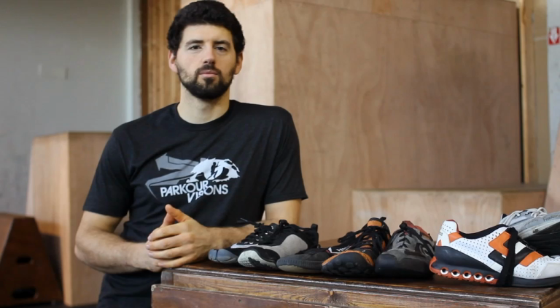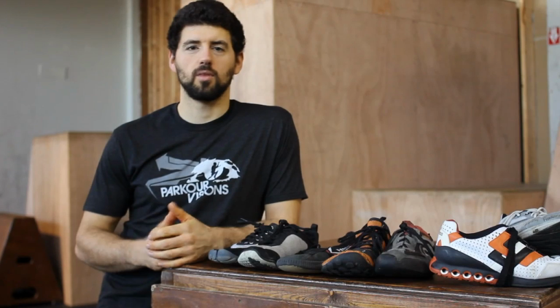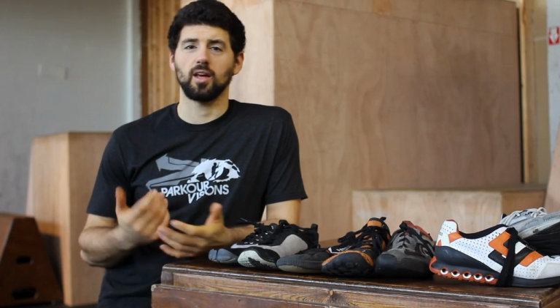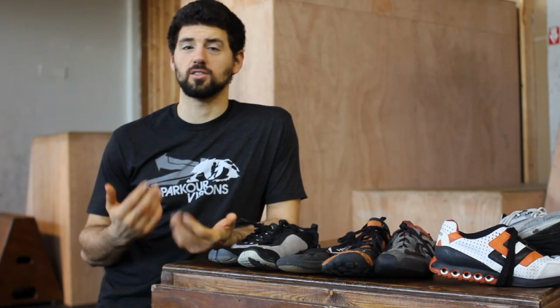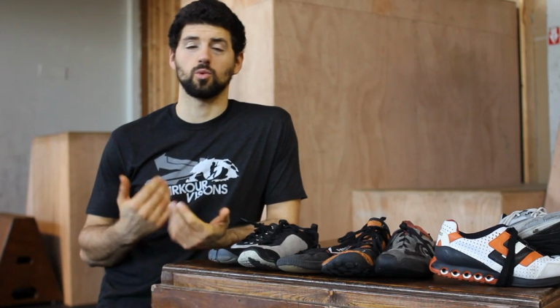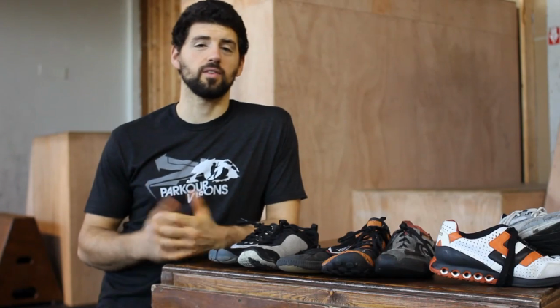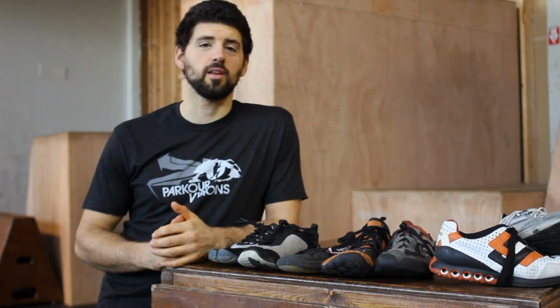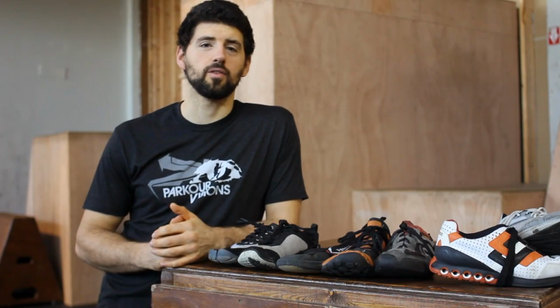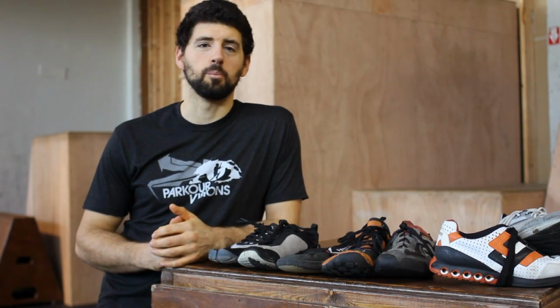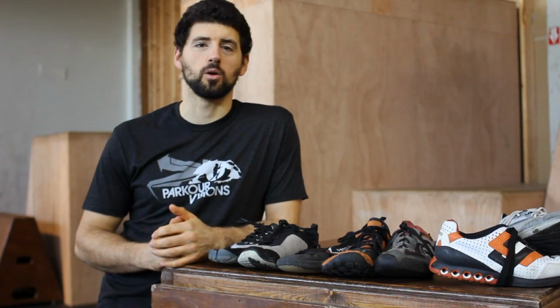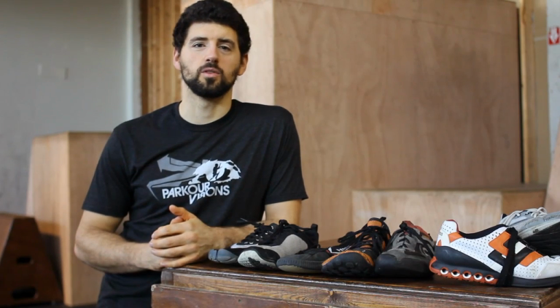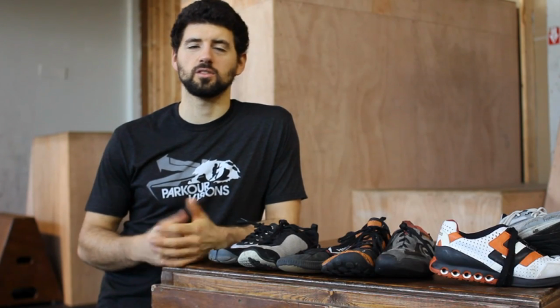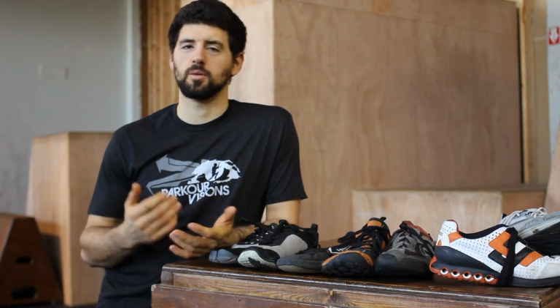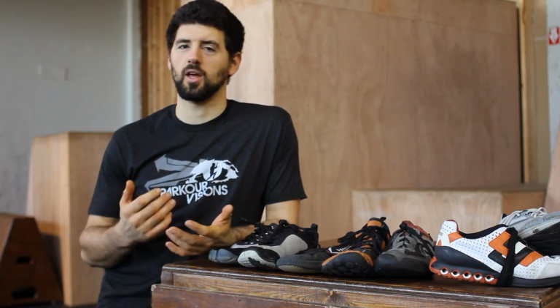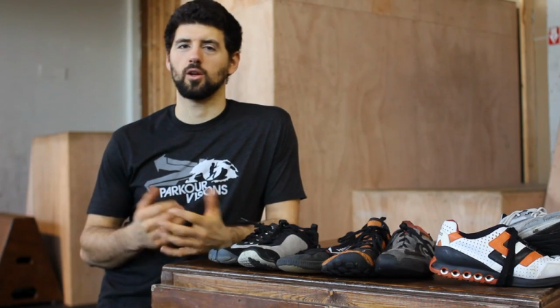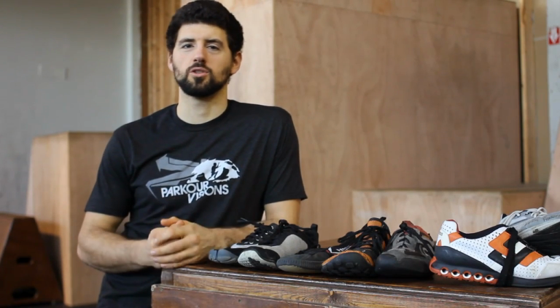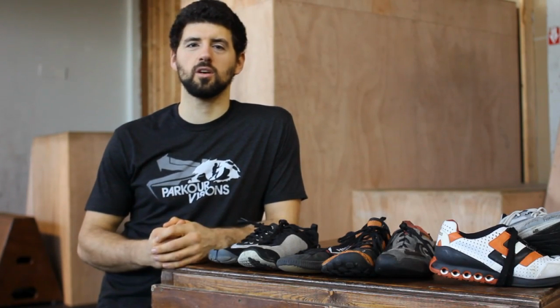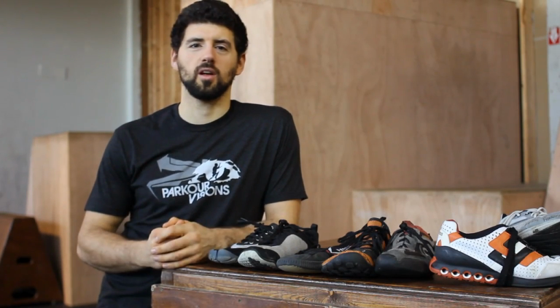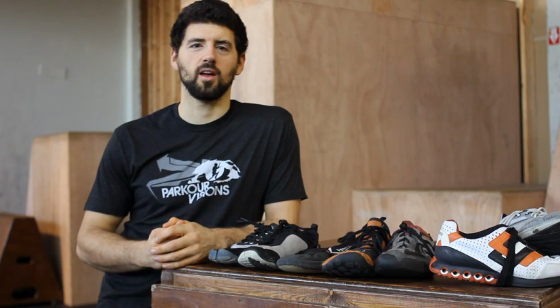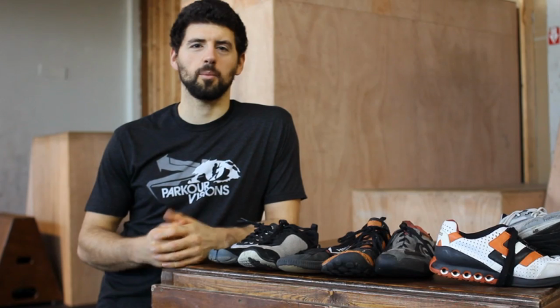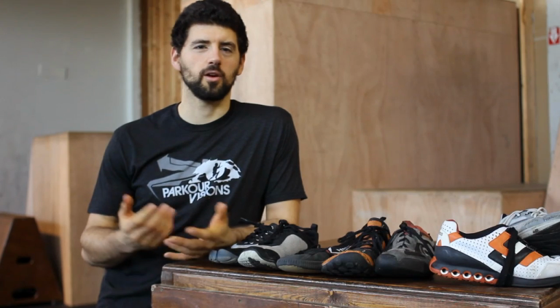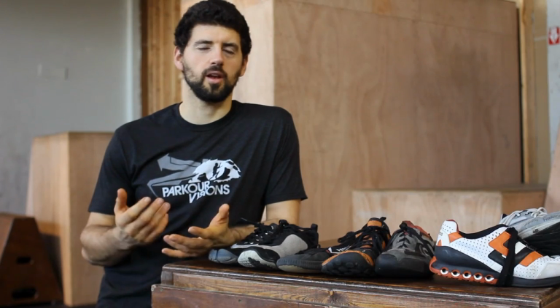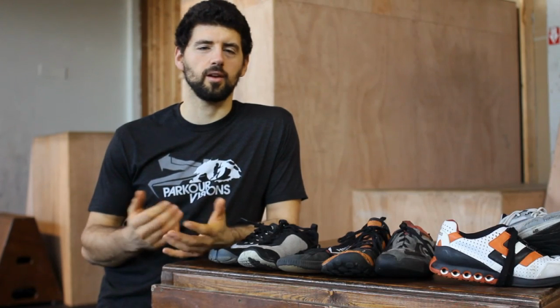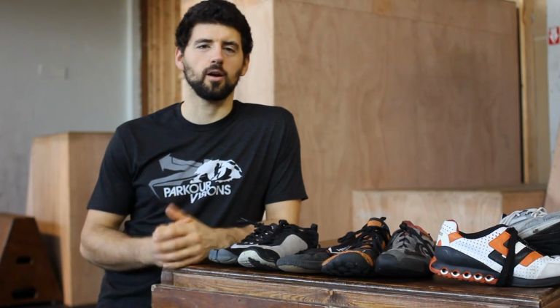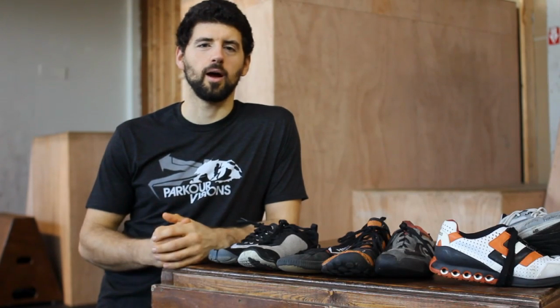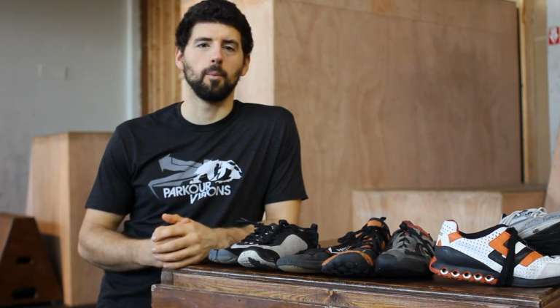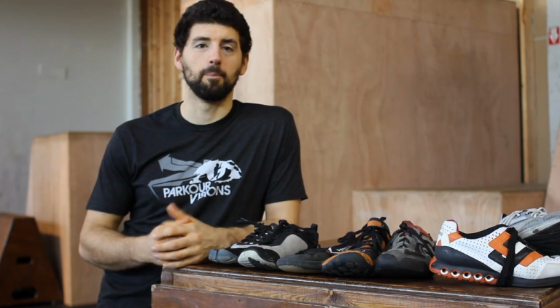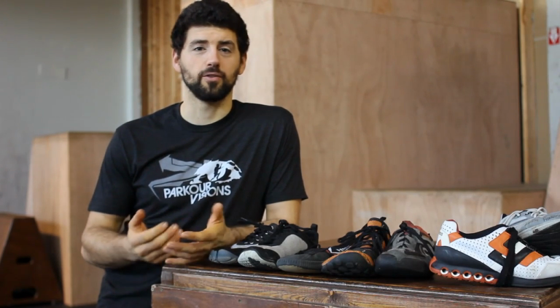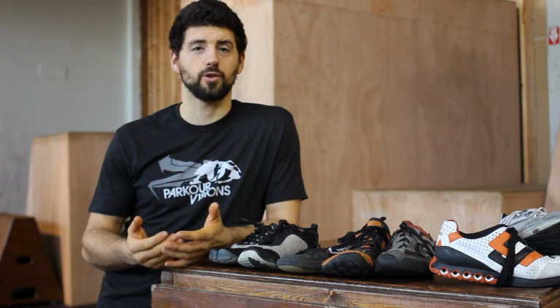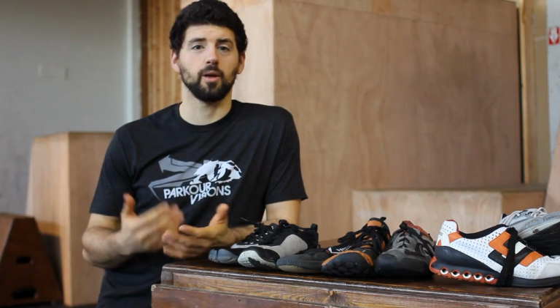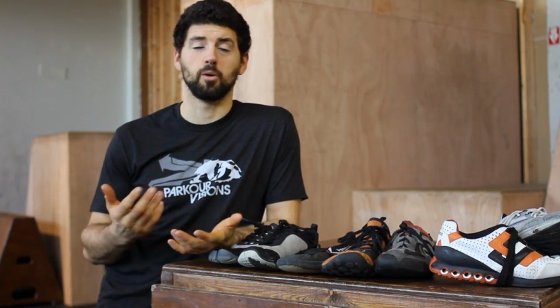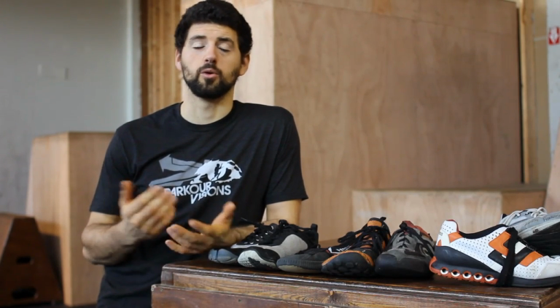Hey guys, this is Ray Kelly from Parkour Visions. I'm the head coach here, and I'm here today to talk about barefoot training and parkour.